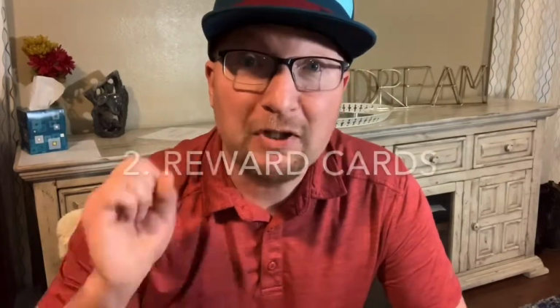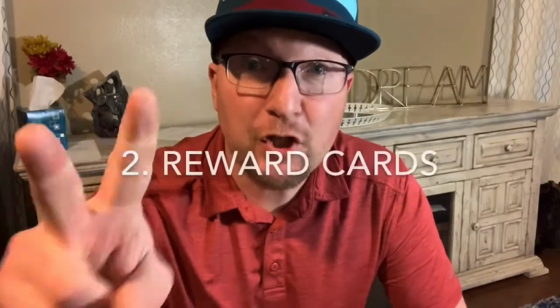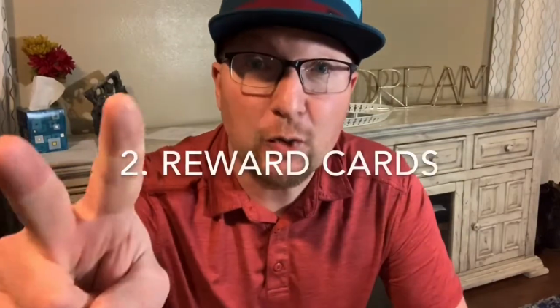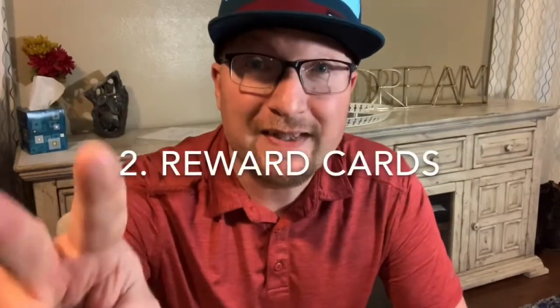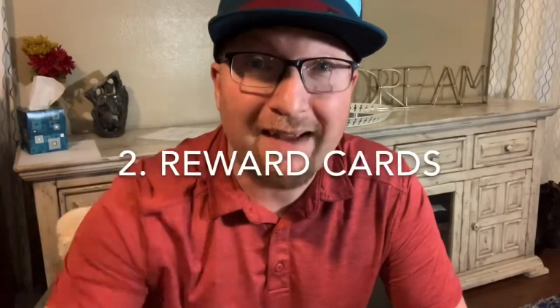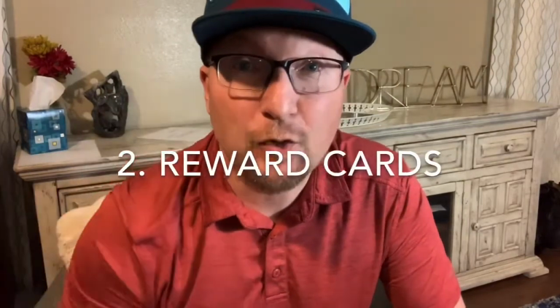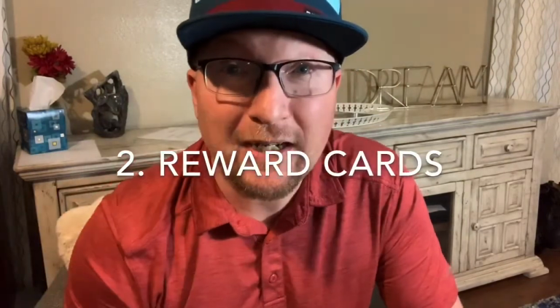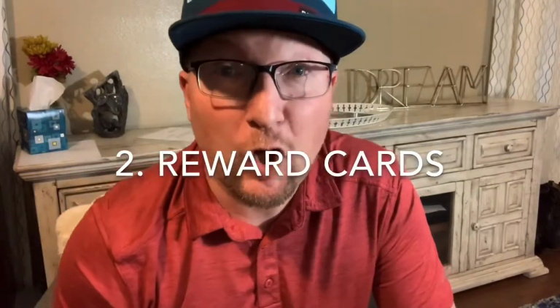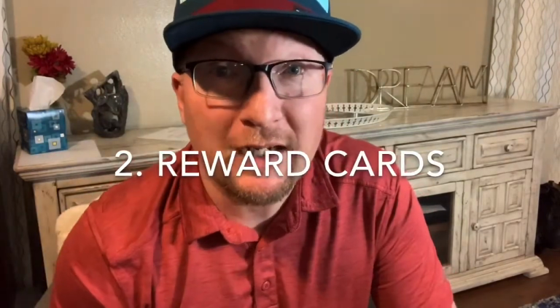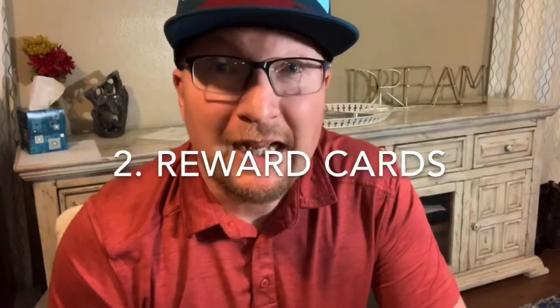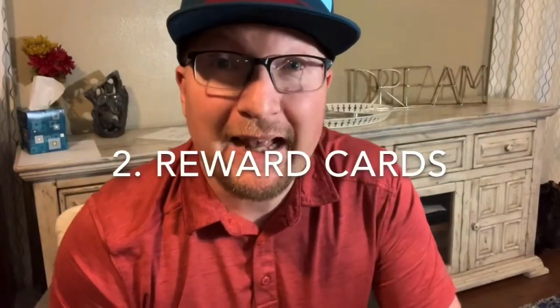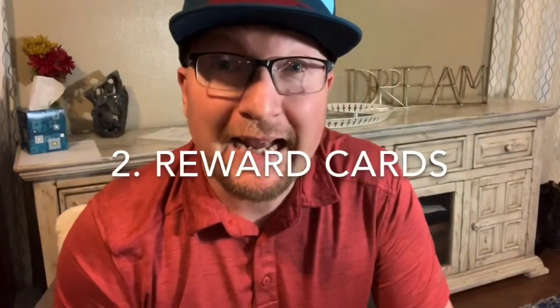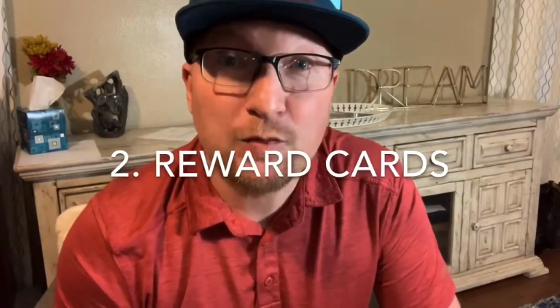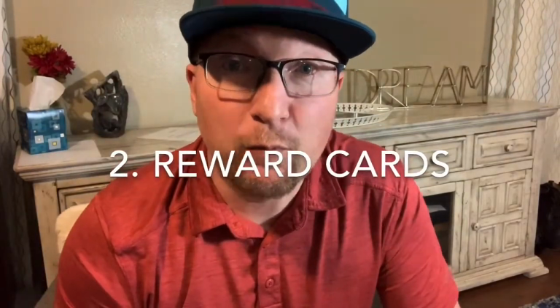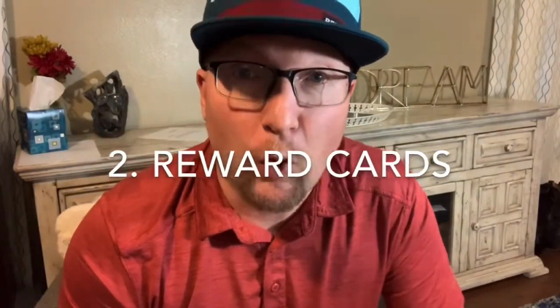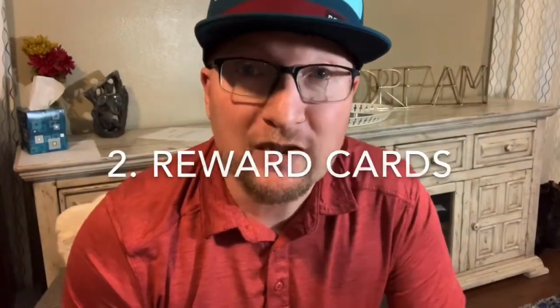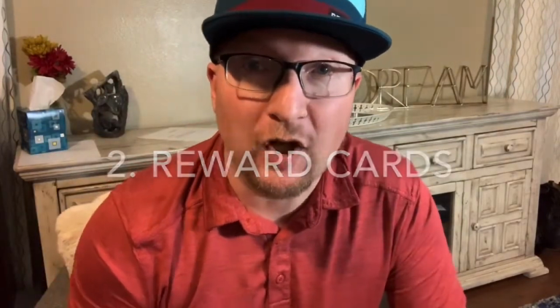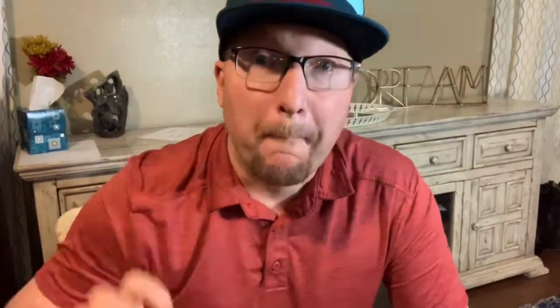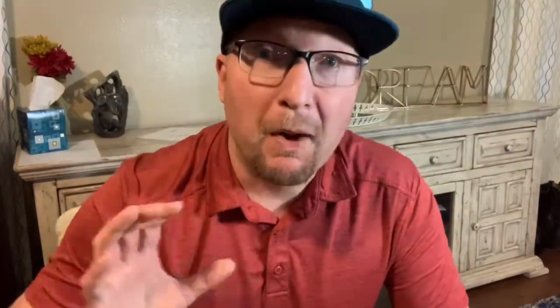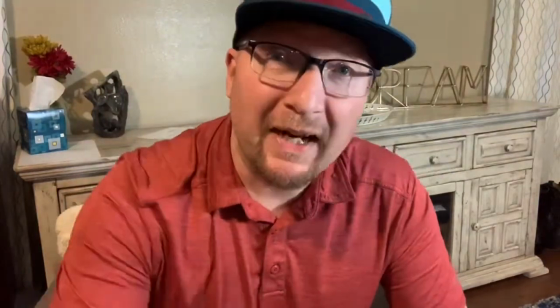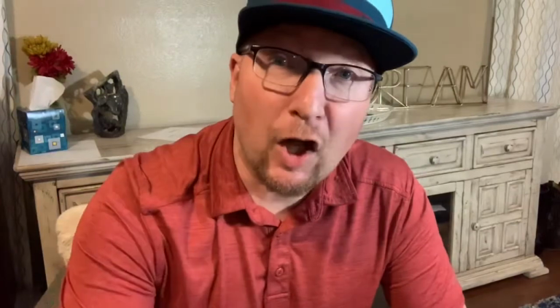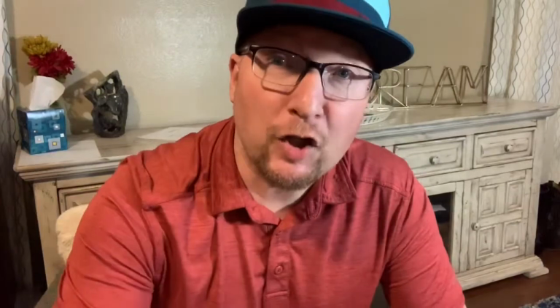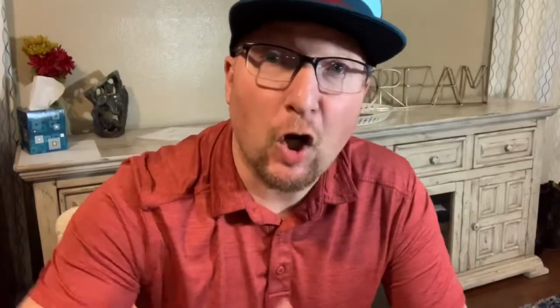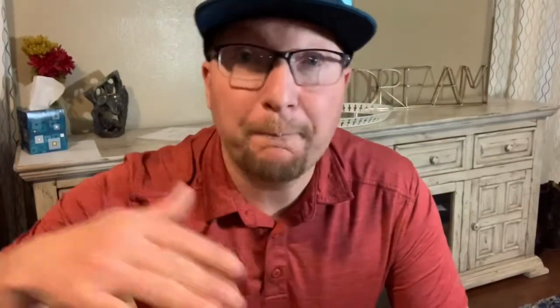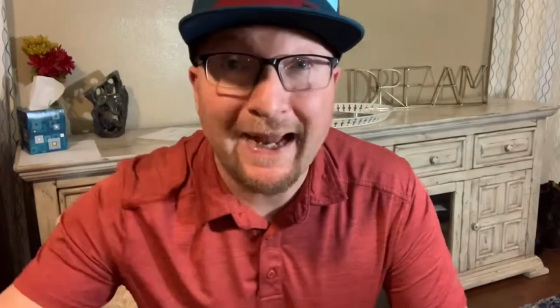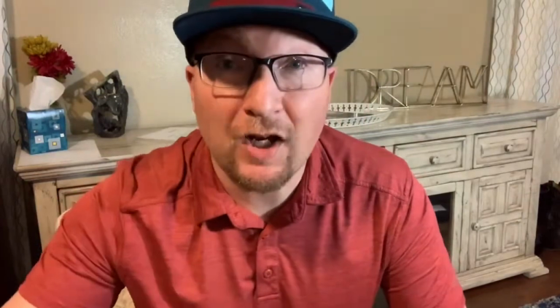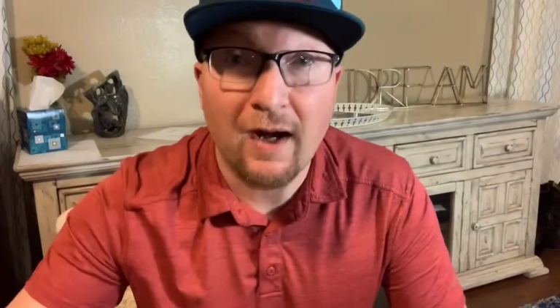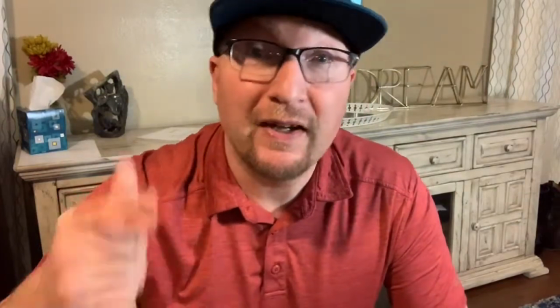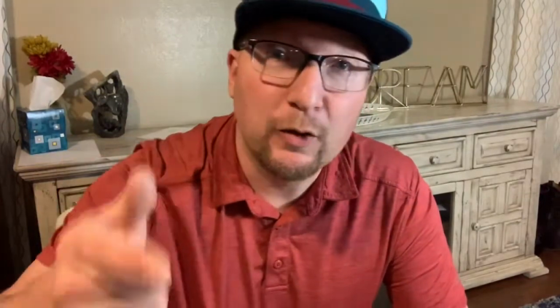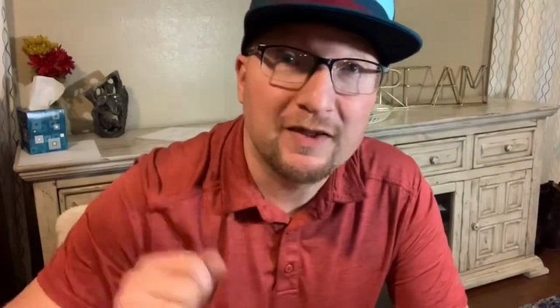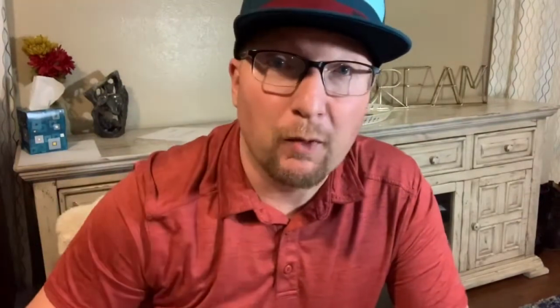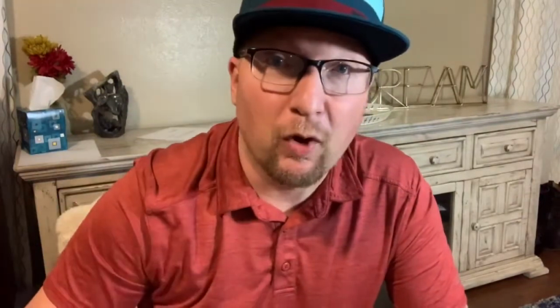Number two is to have a credit card that has rewards on it. Put money on the card, pay it off, use the rewards.